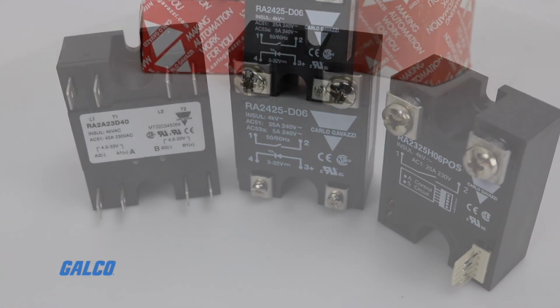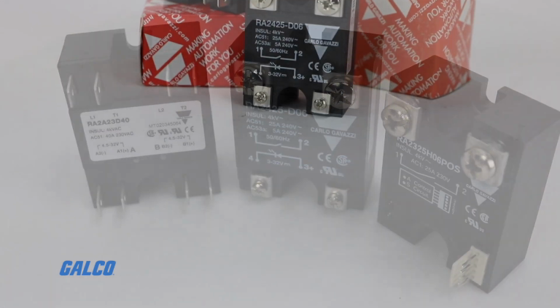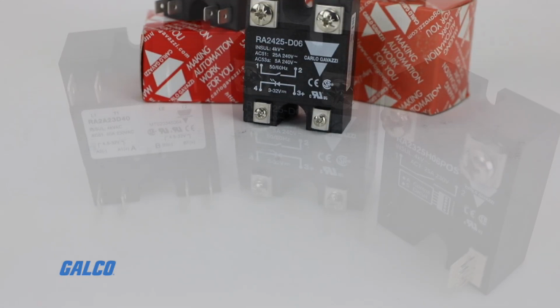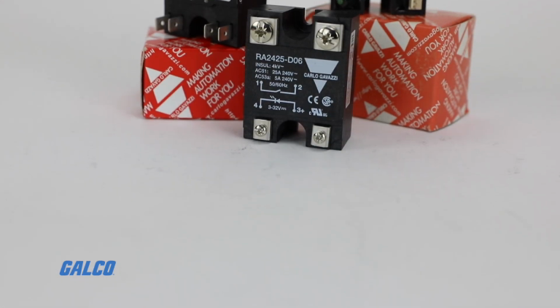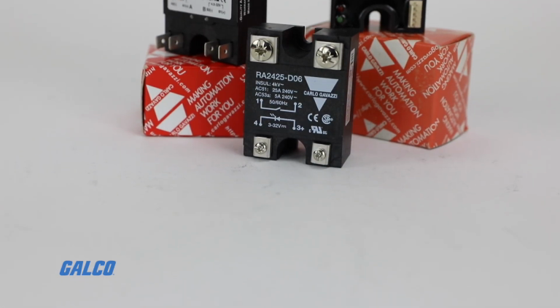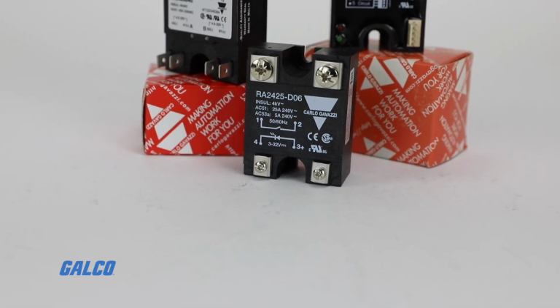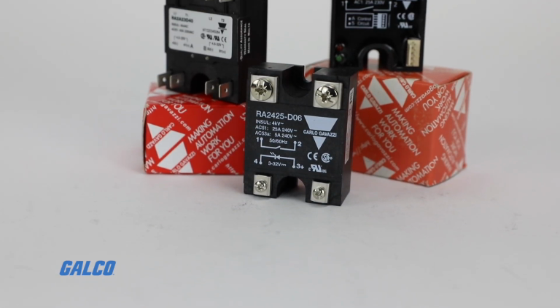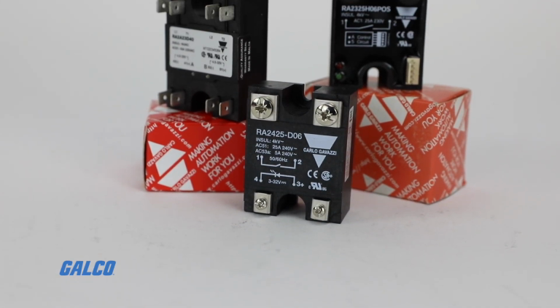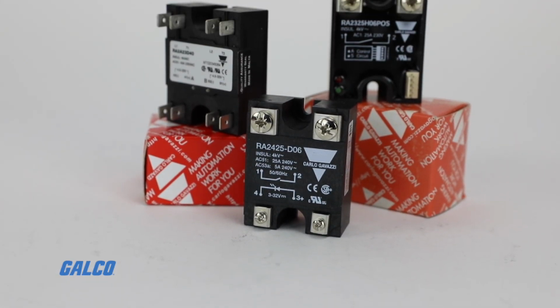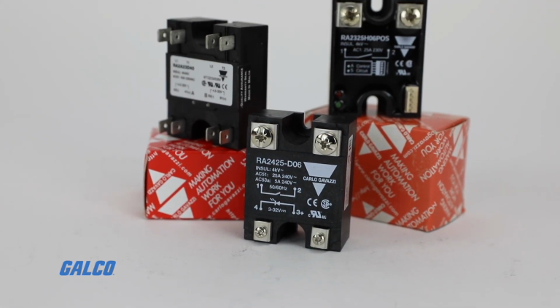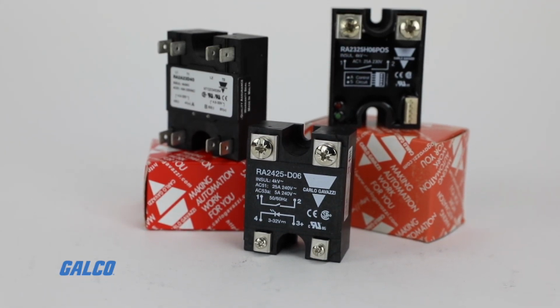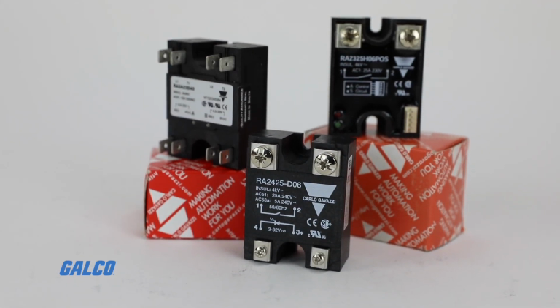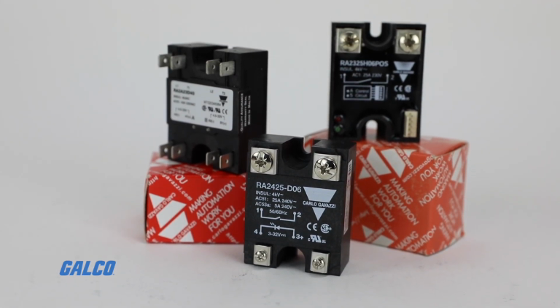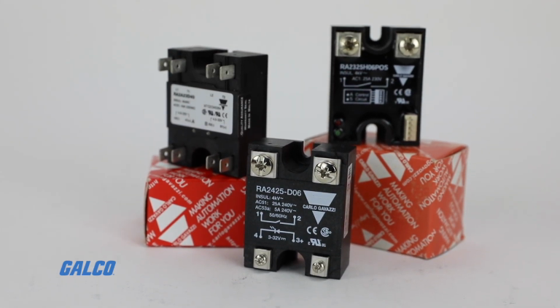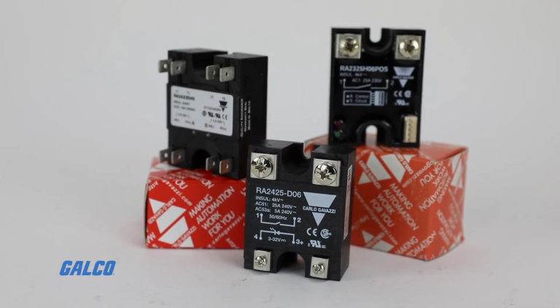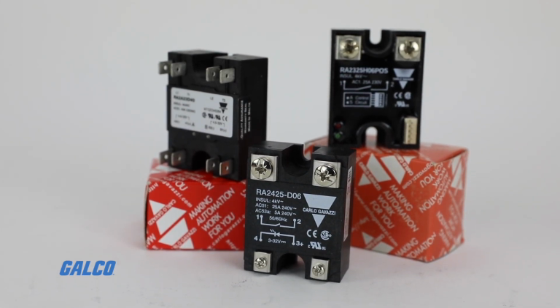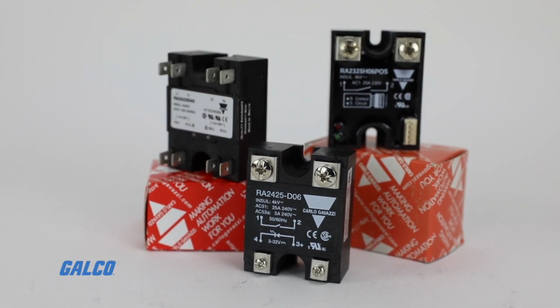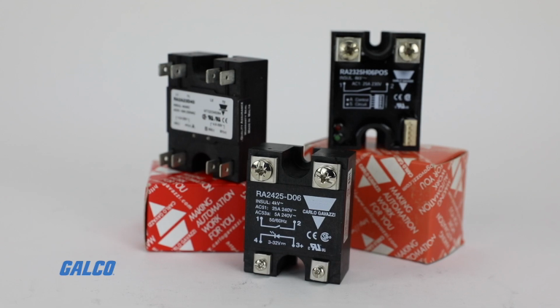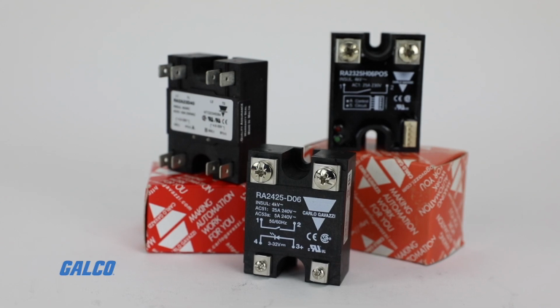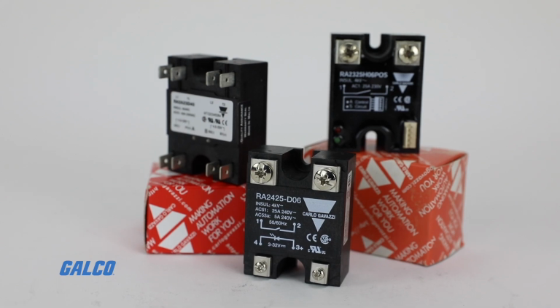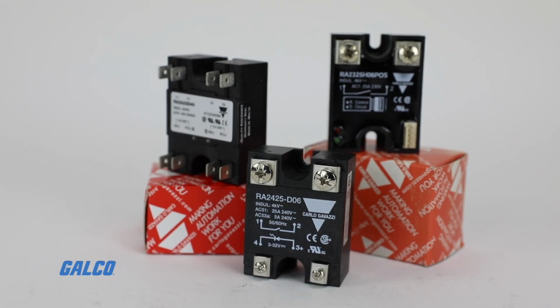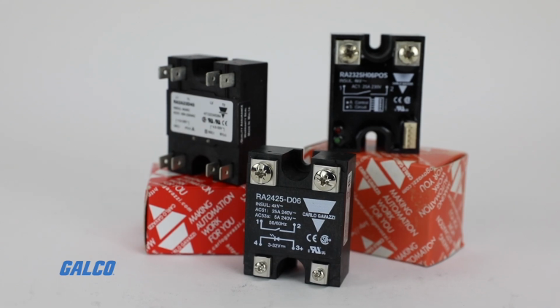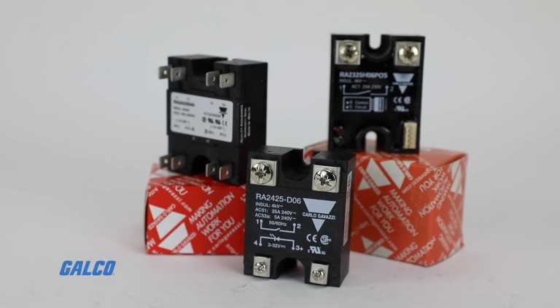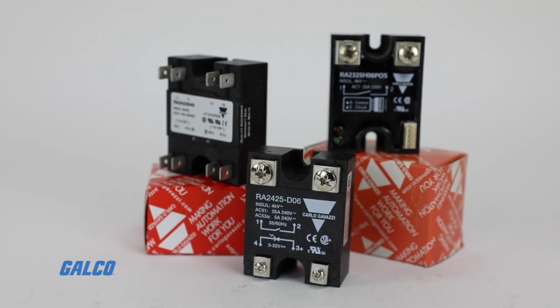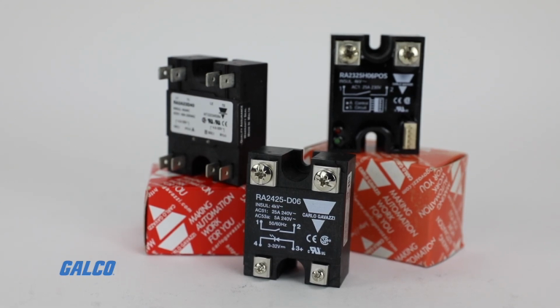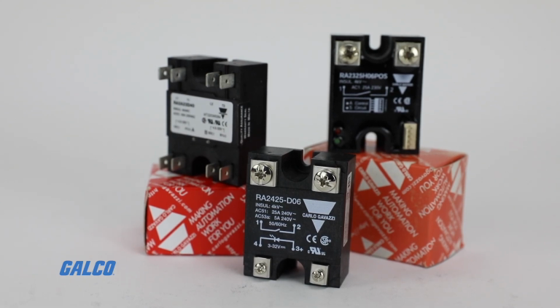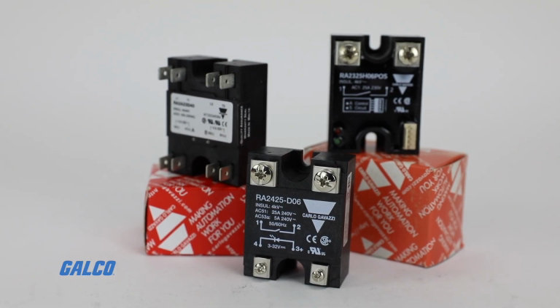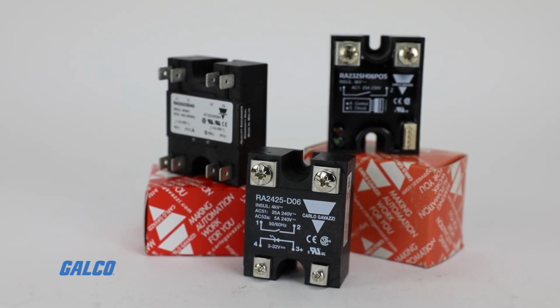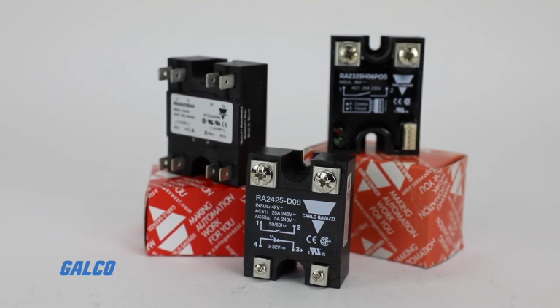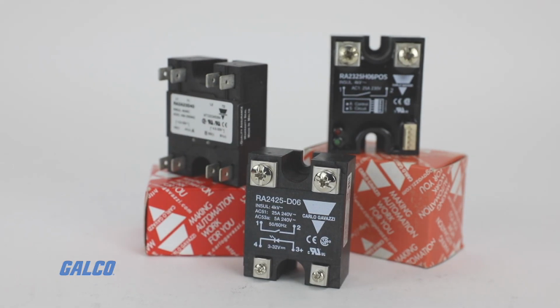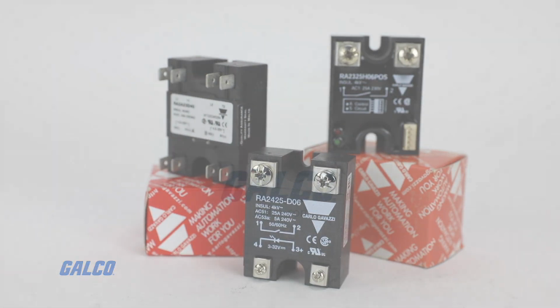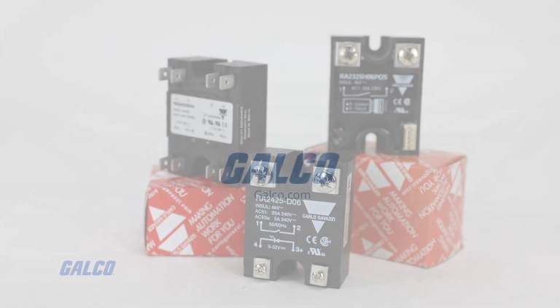To learn more about Carlo Gavazzi's RA series solid-state relays, visit galco.com.